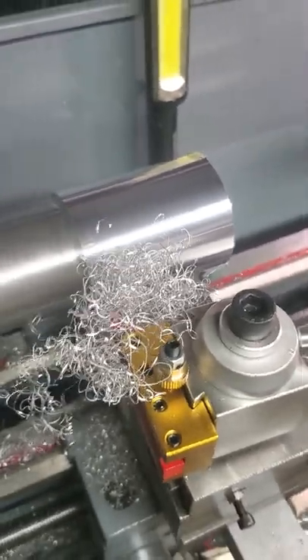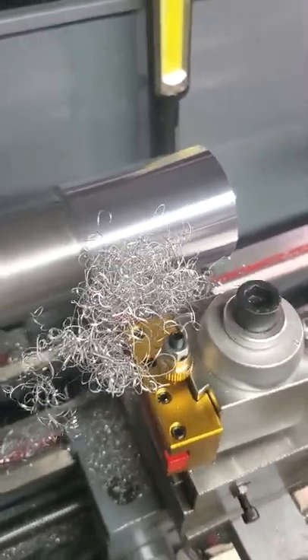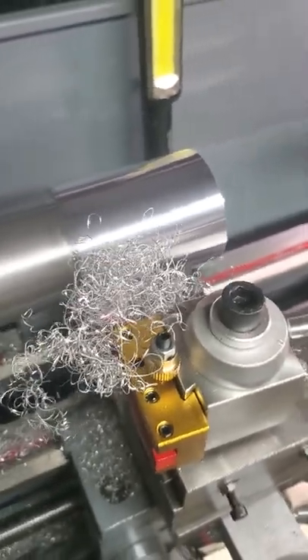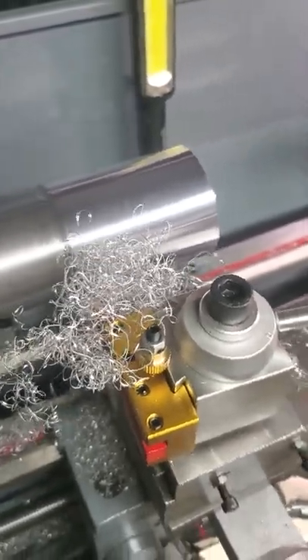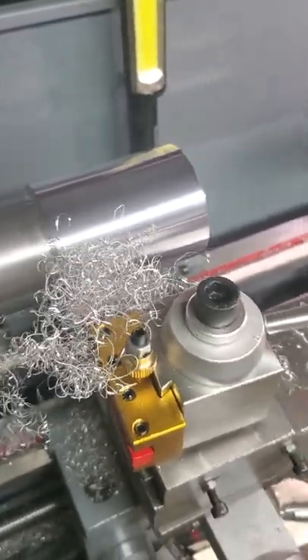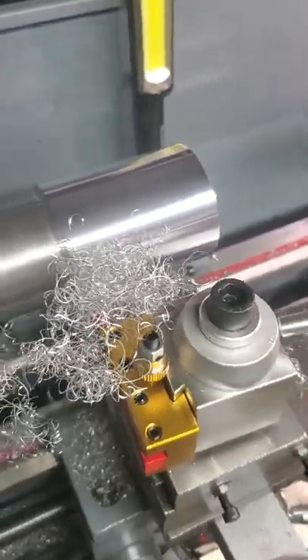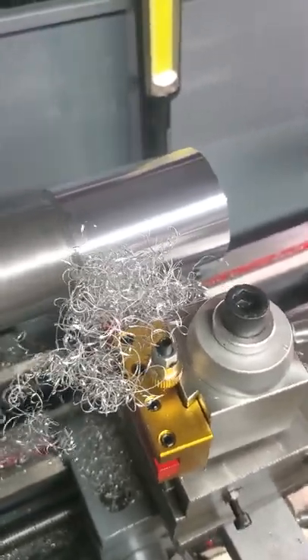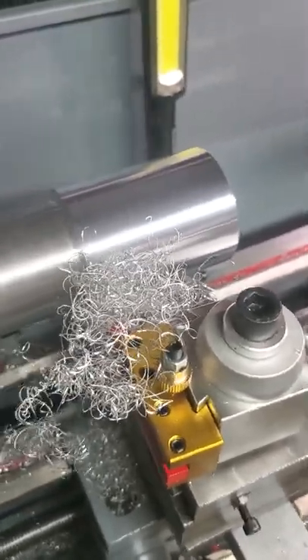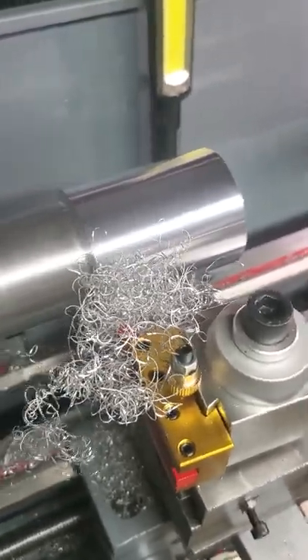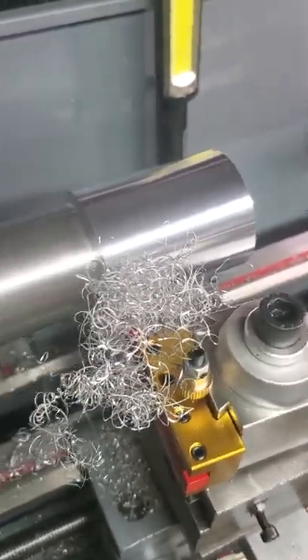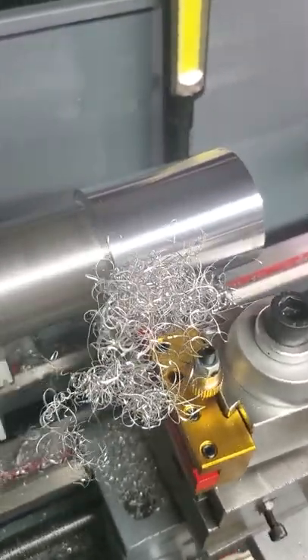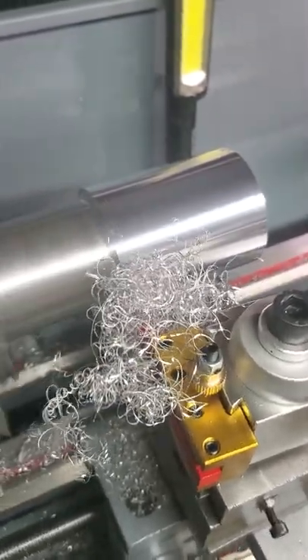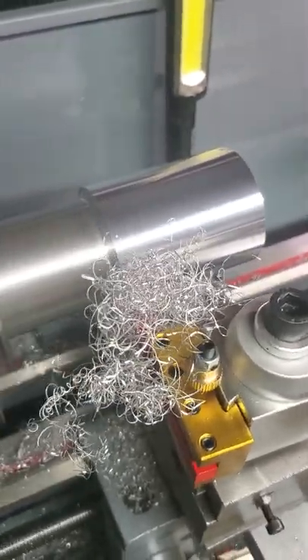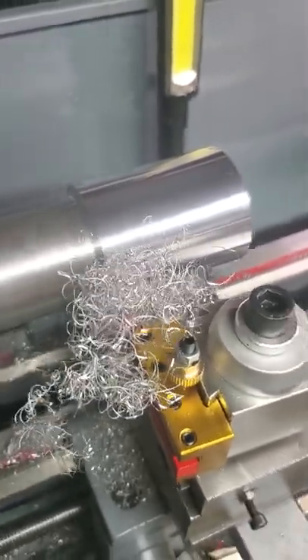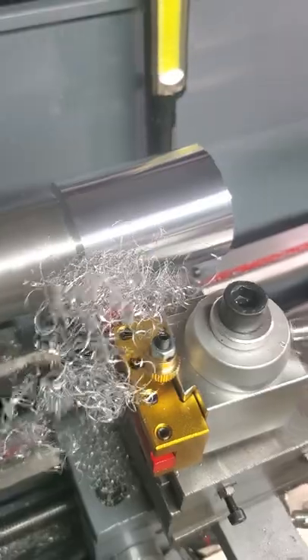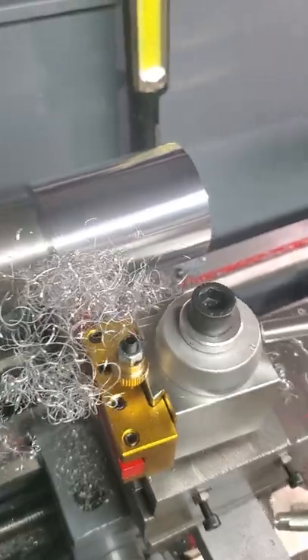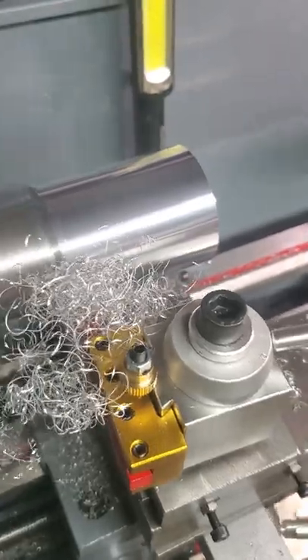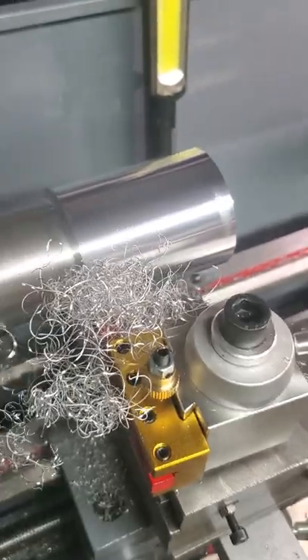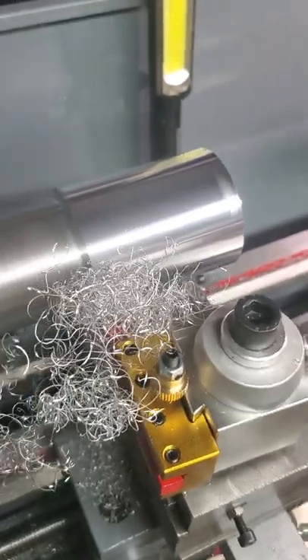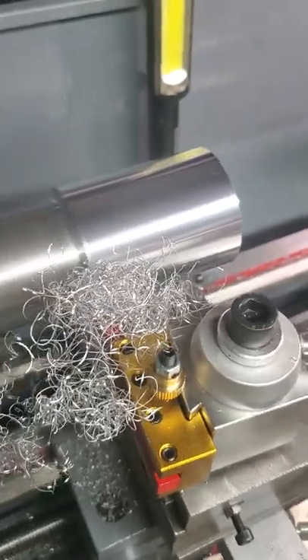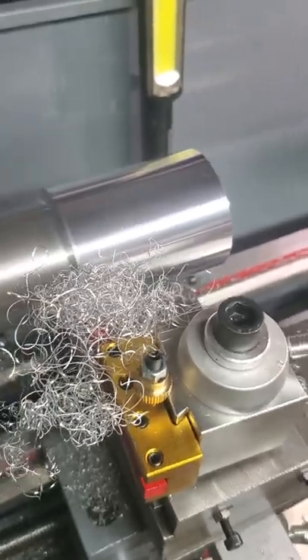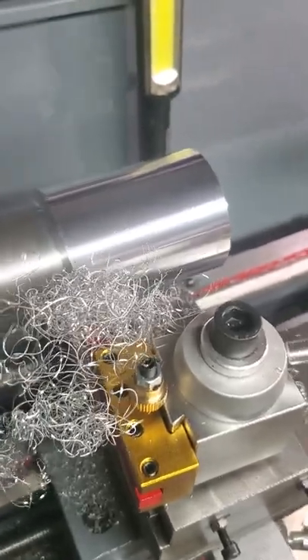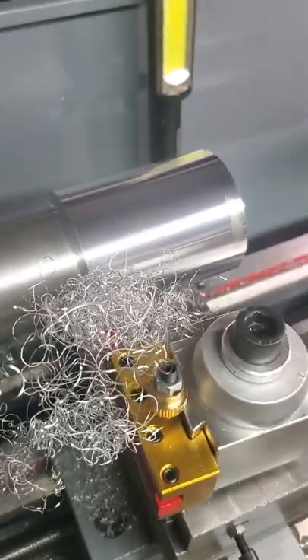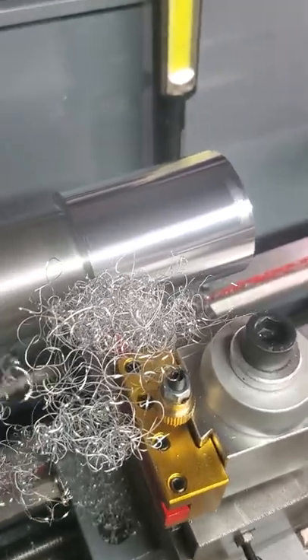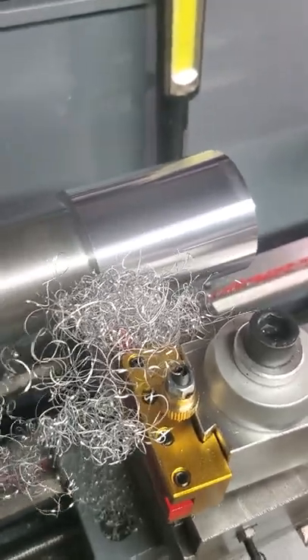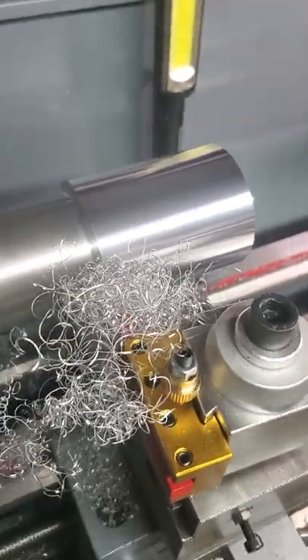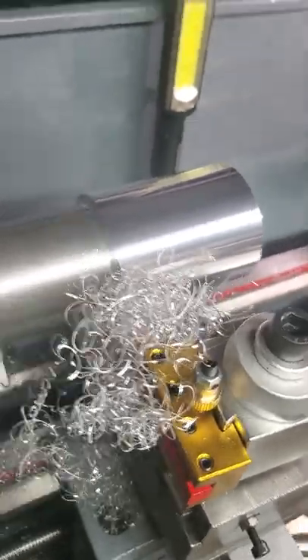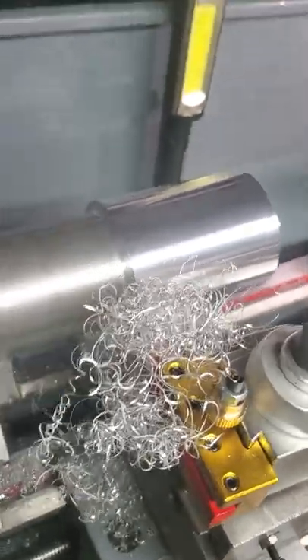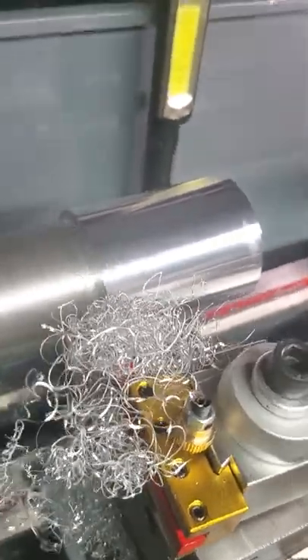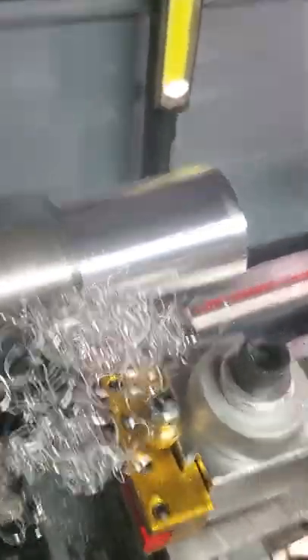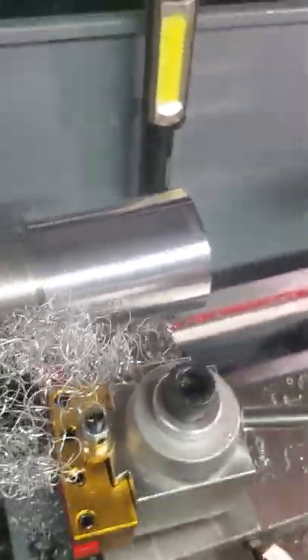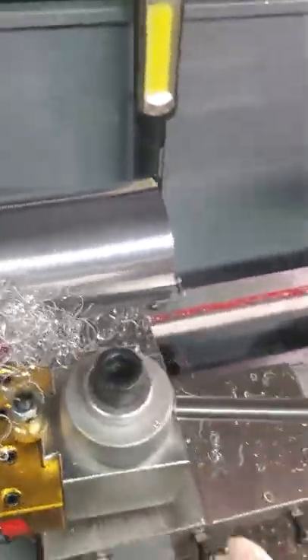These are not to cut the base, but to cut the band in each cylinder.